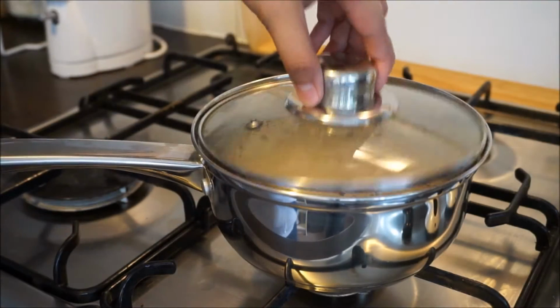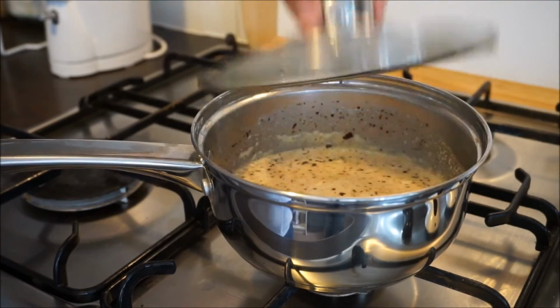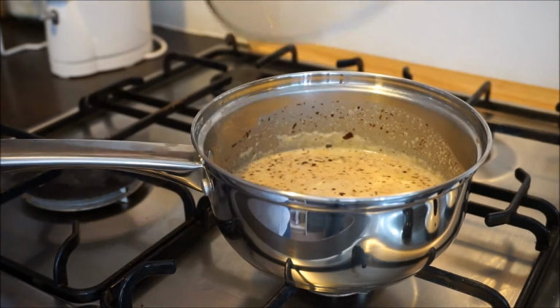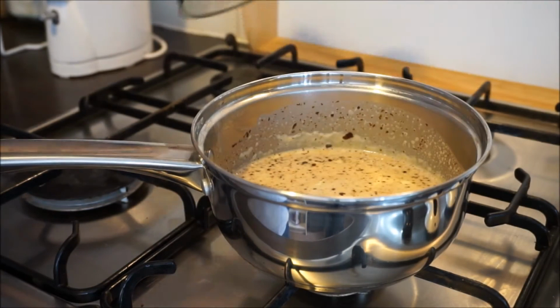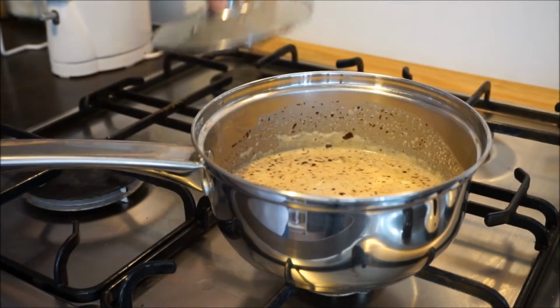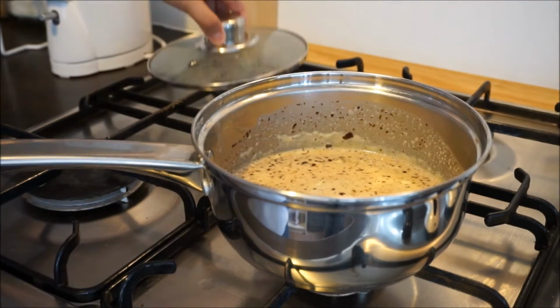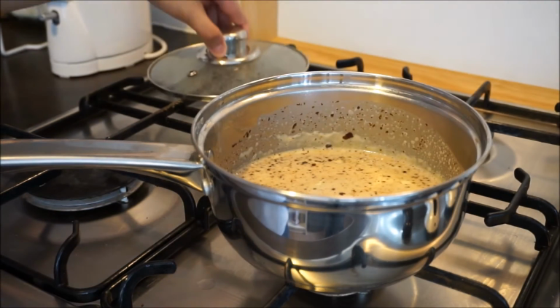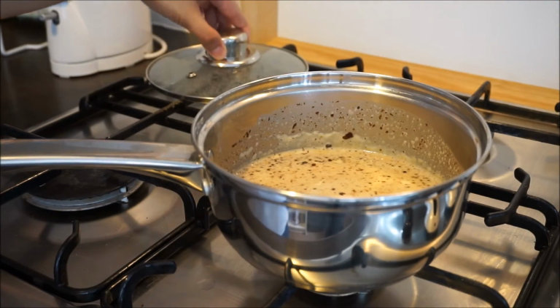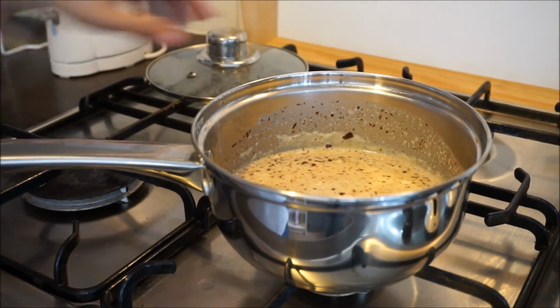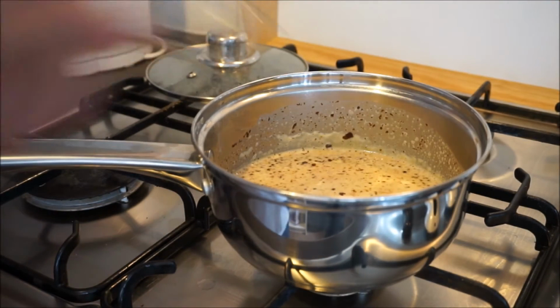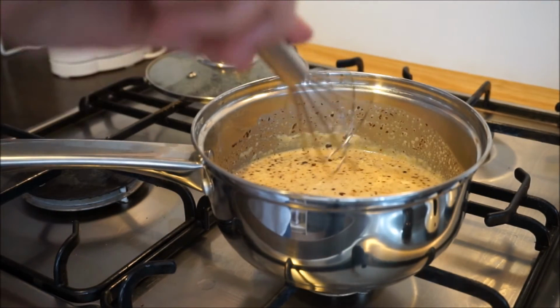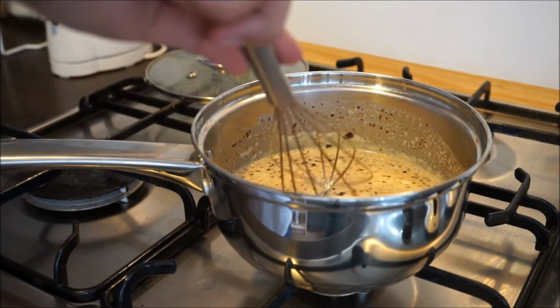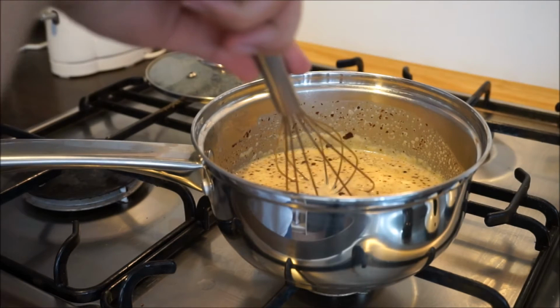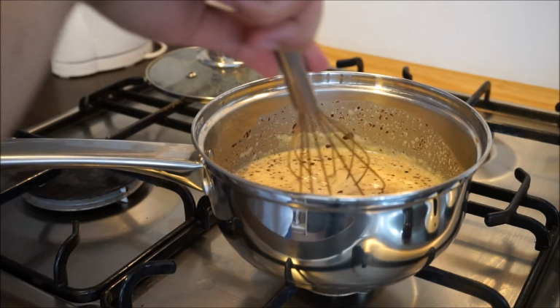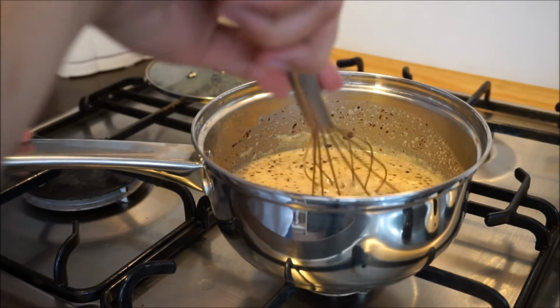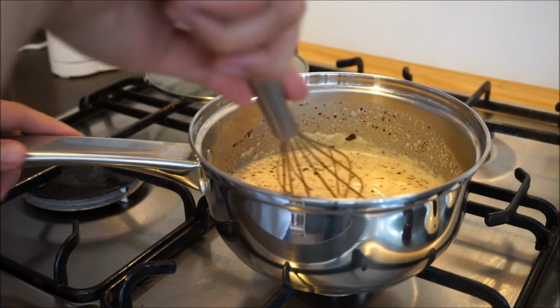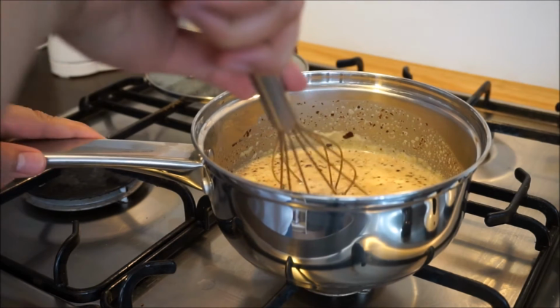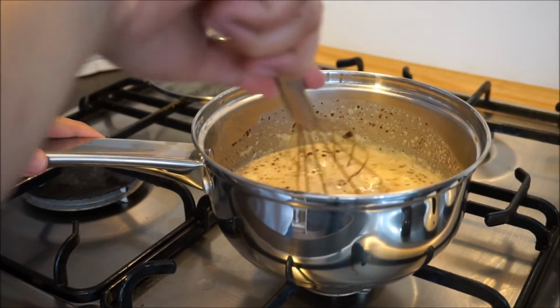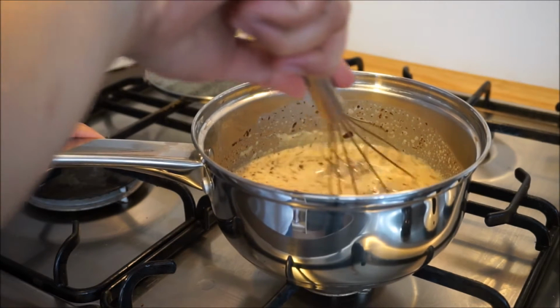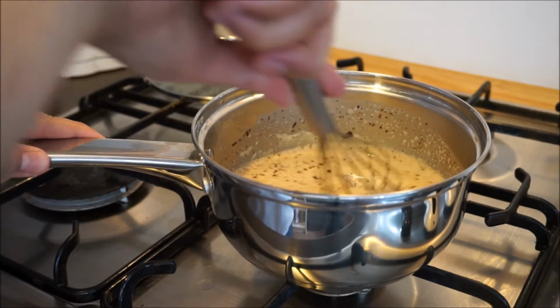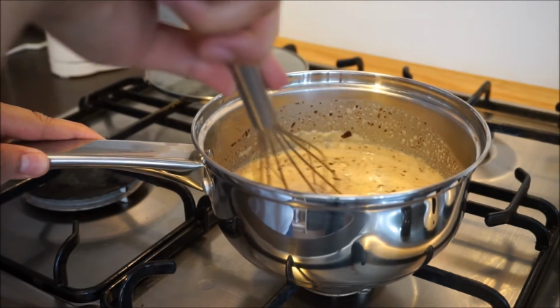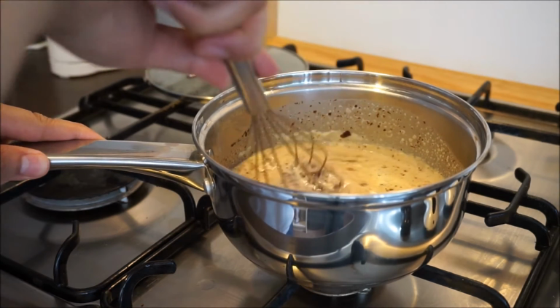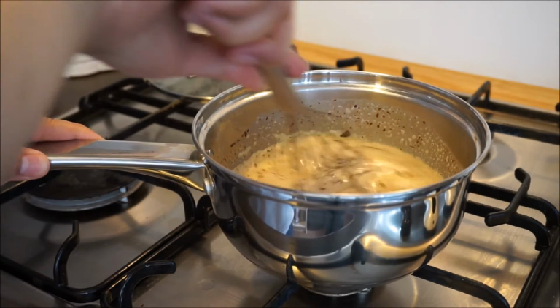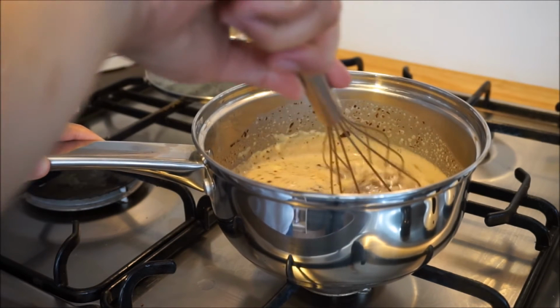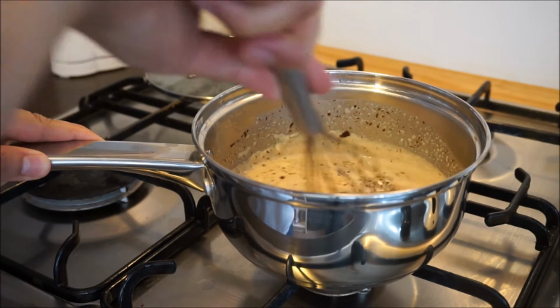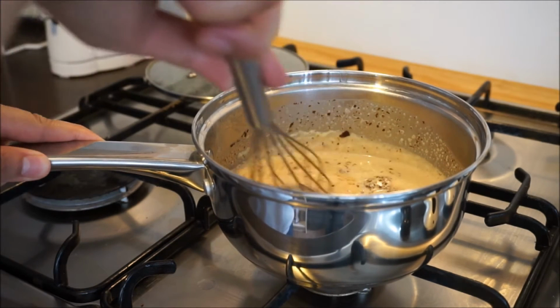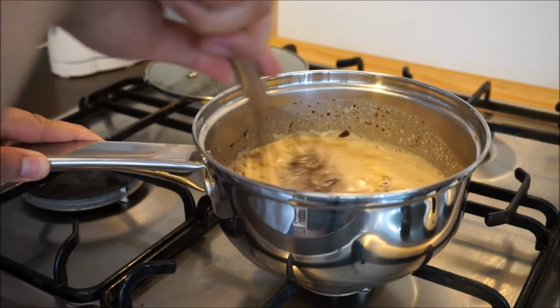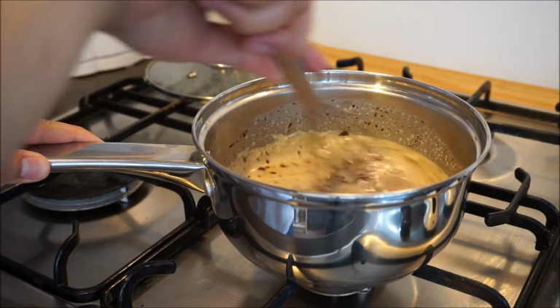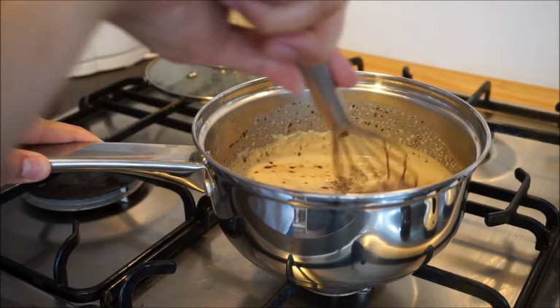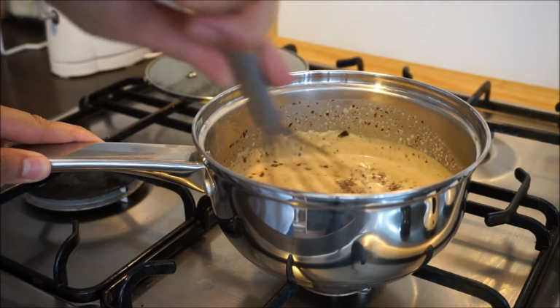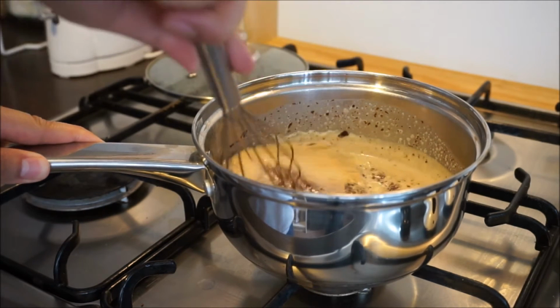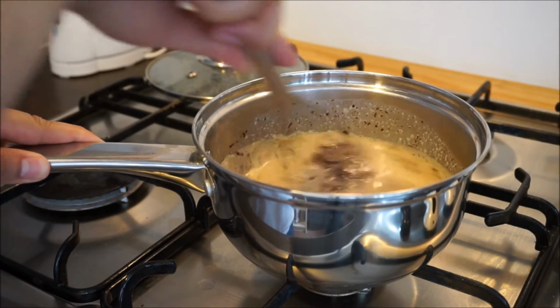After 5 minutes, using a whisk, stir the mixture starting from the center until it turns into a velvety texture.